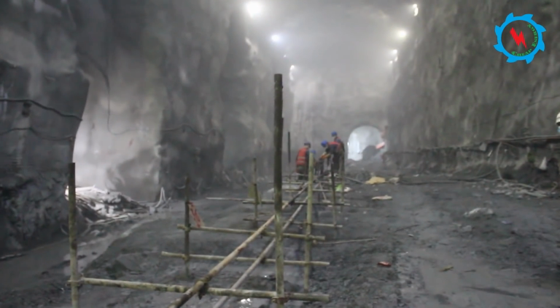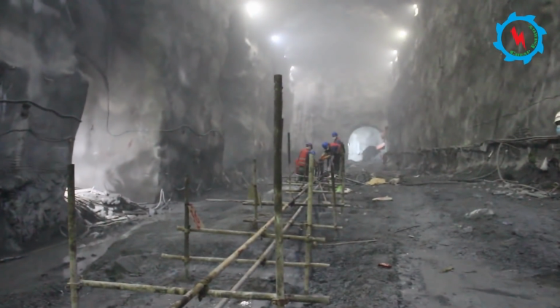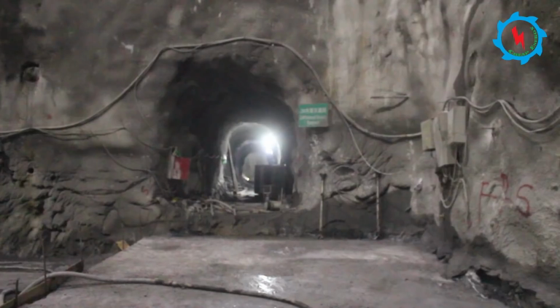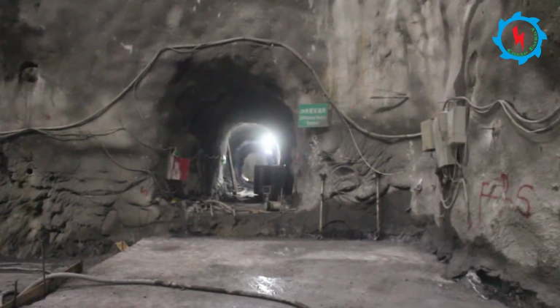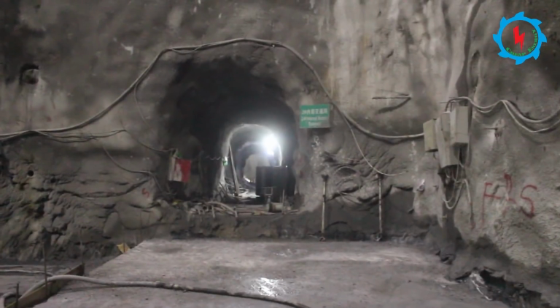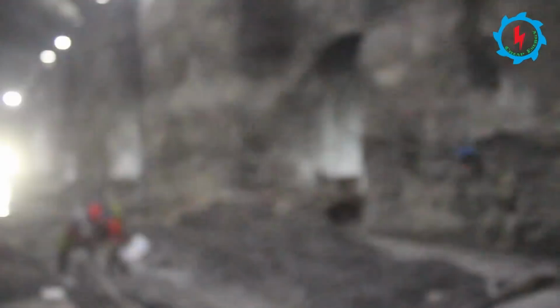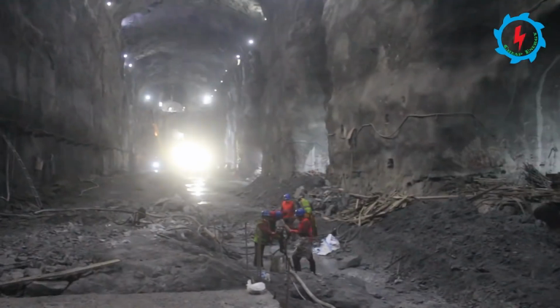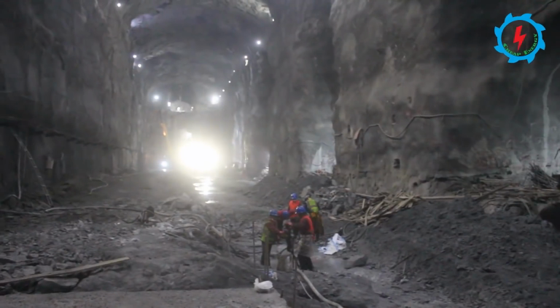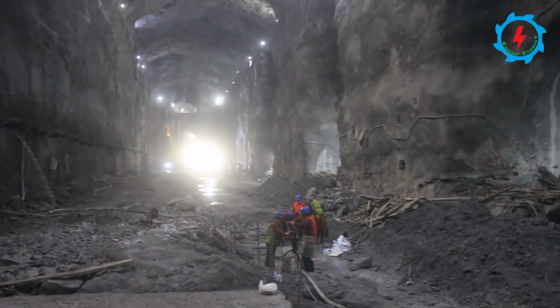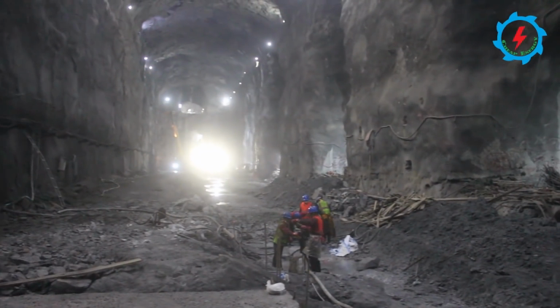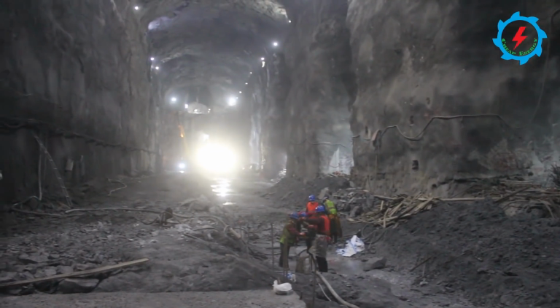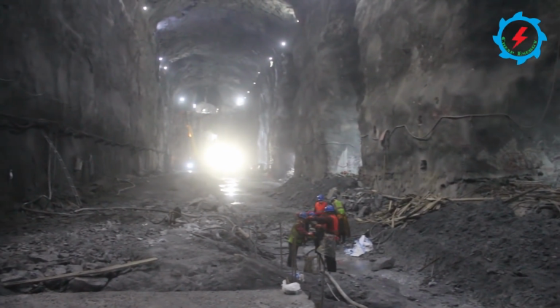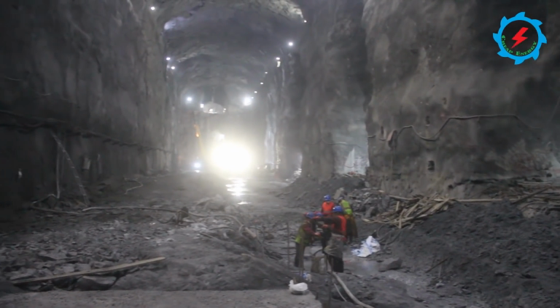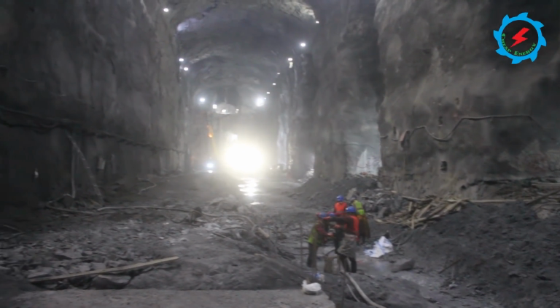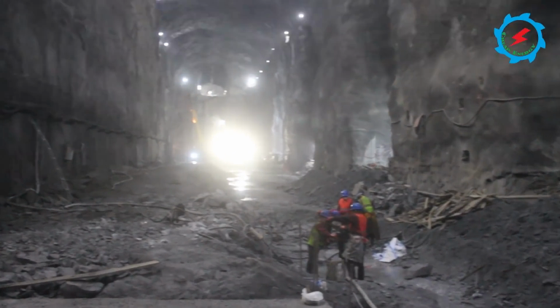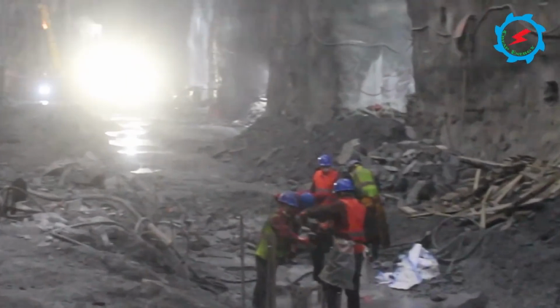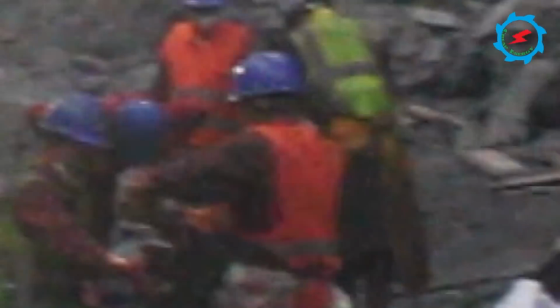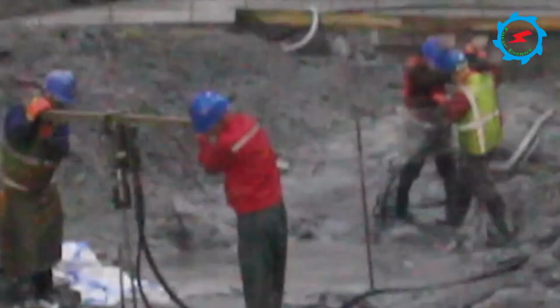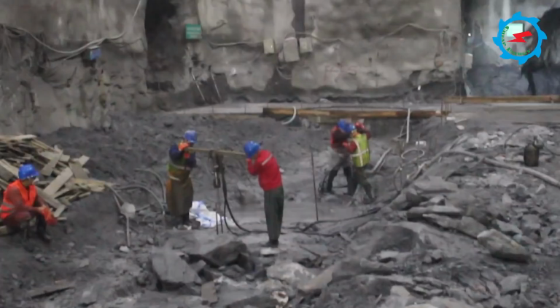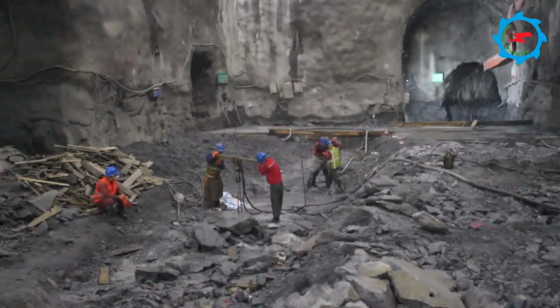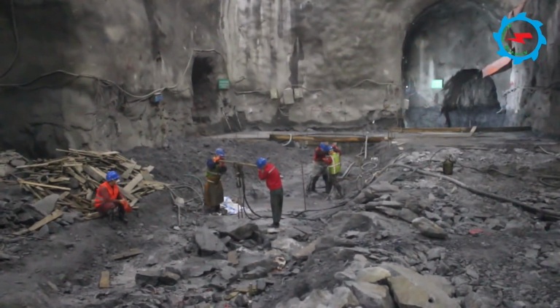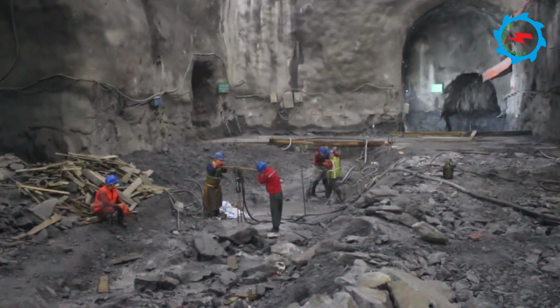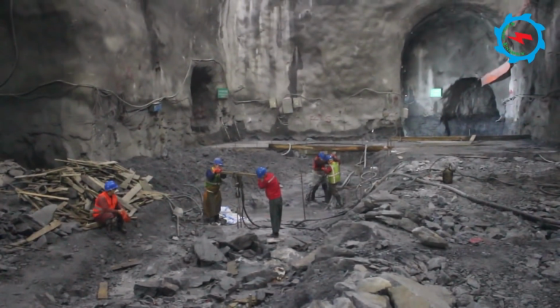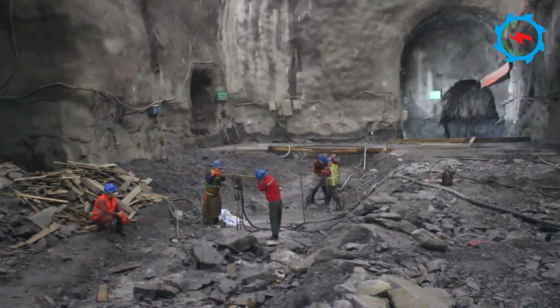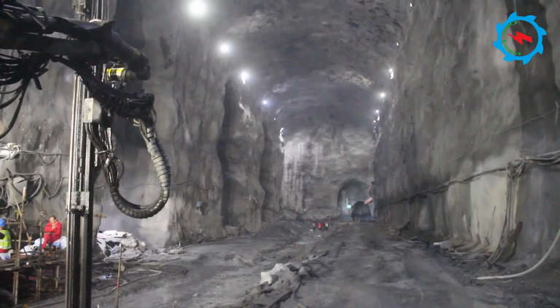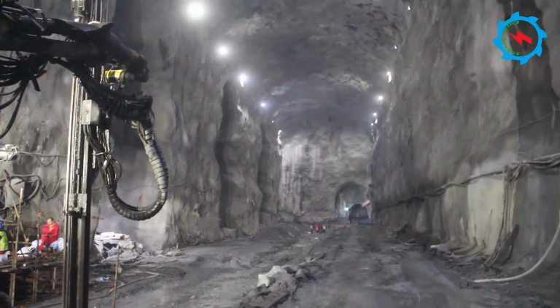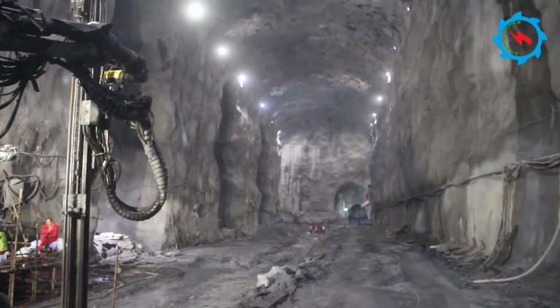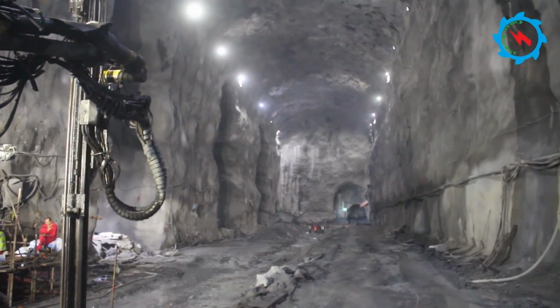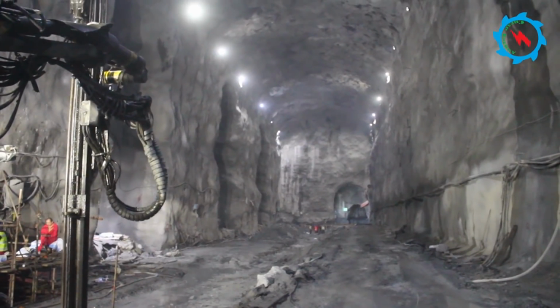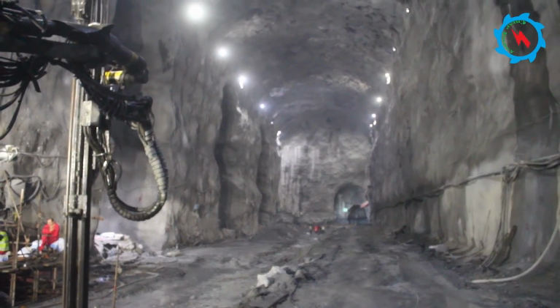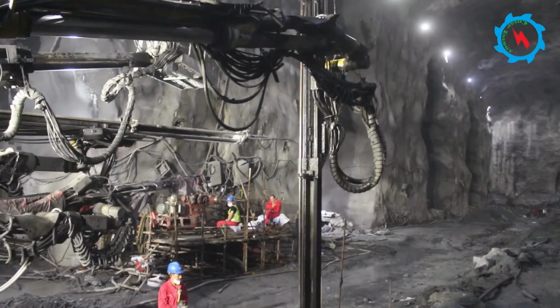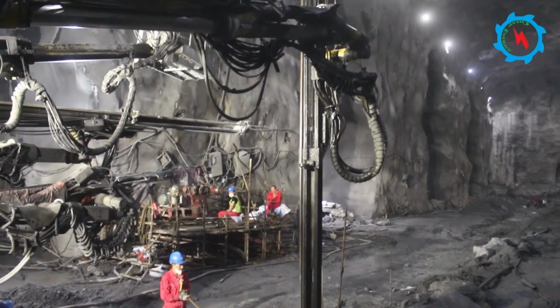At some locations, blinding concrete works have been started, and soon the structural works will commence.